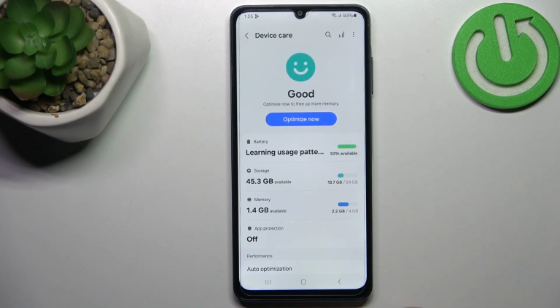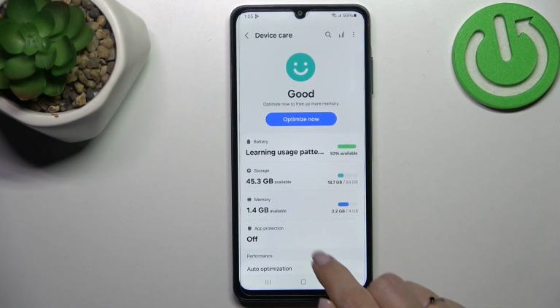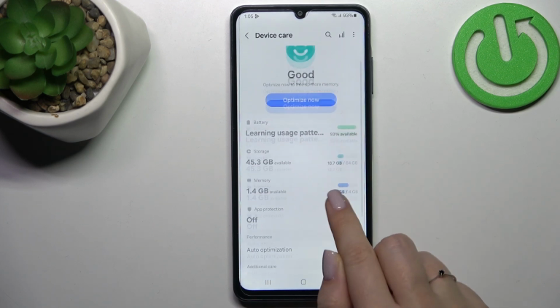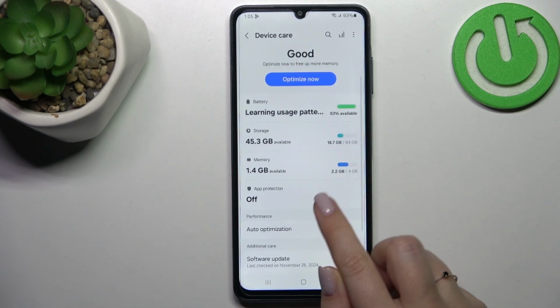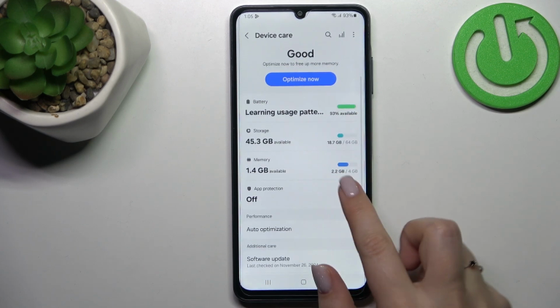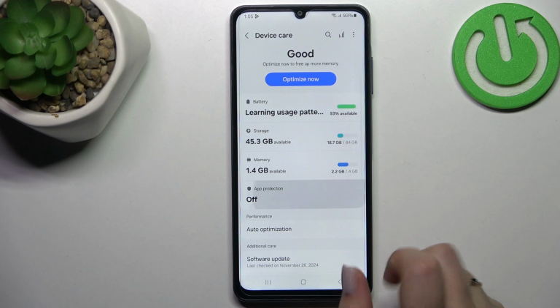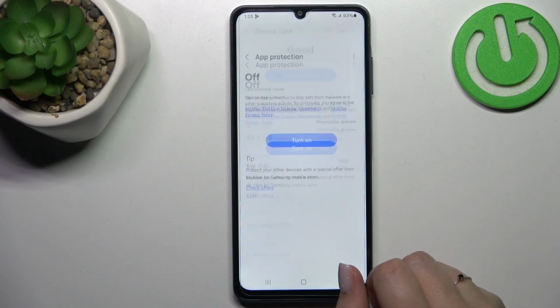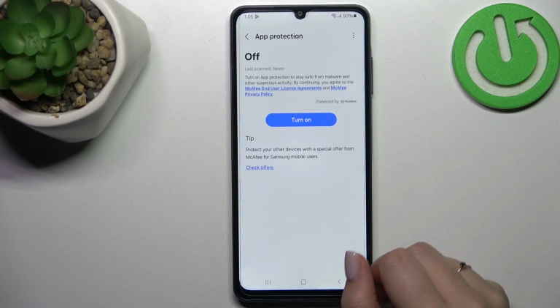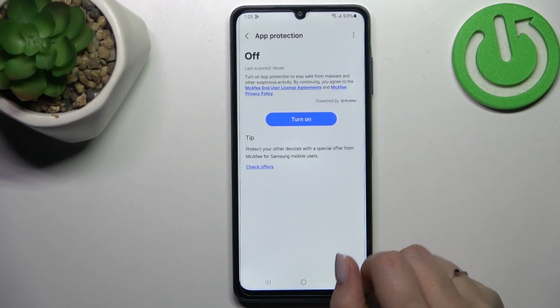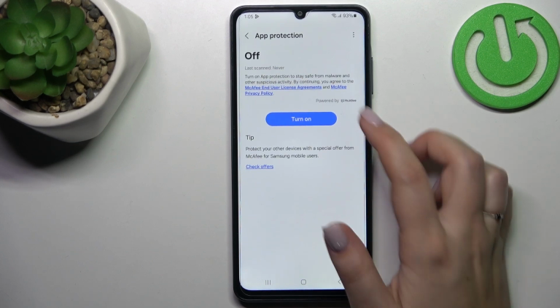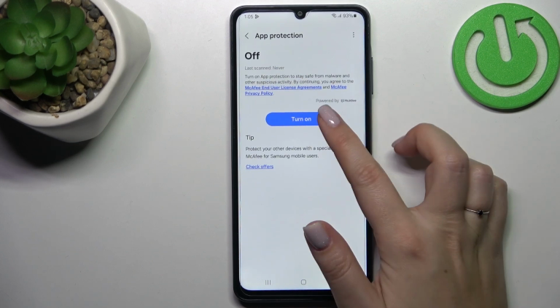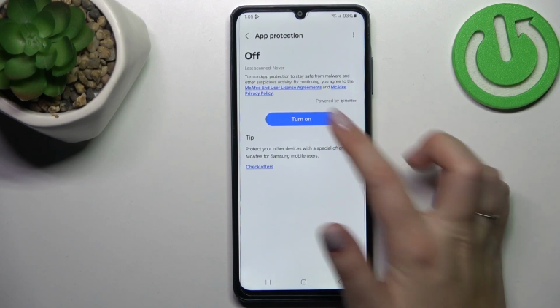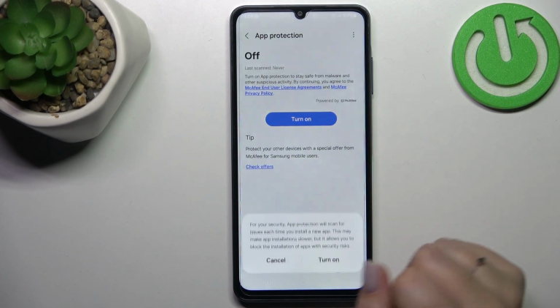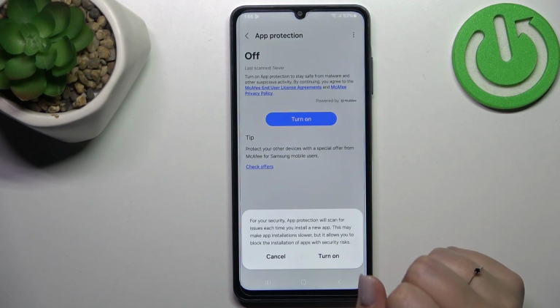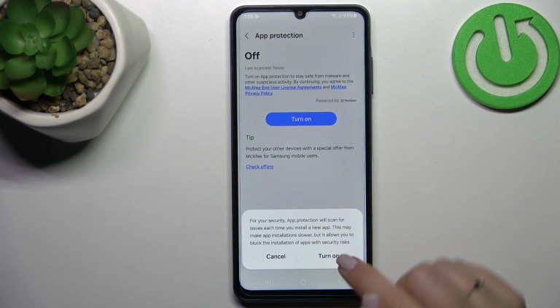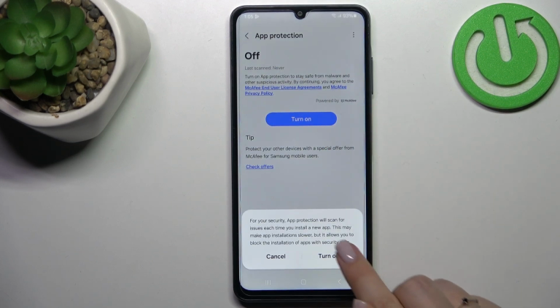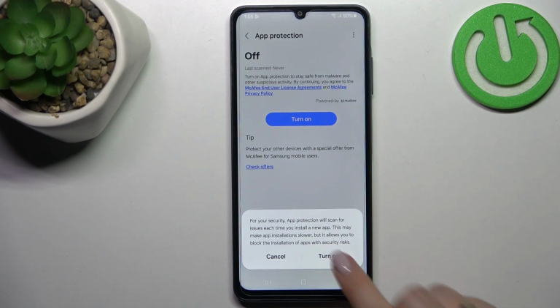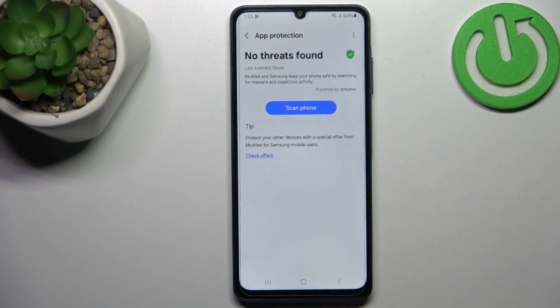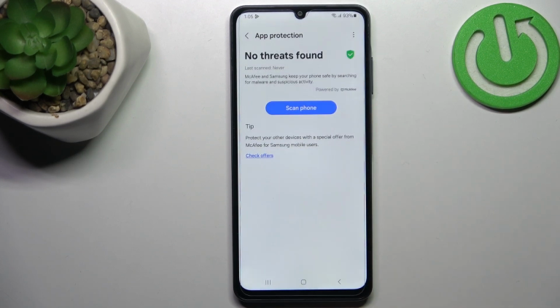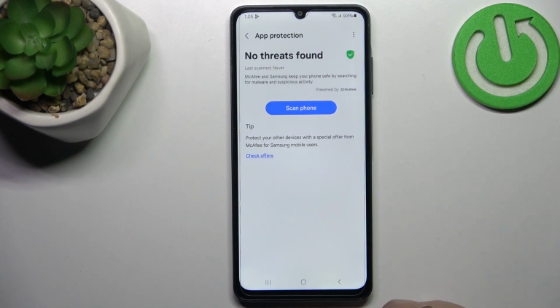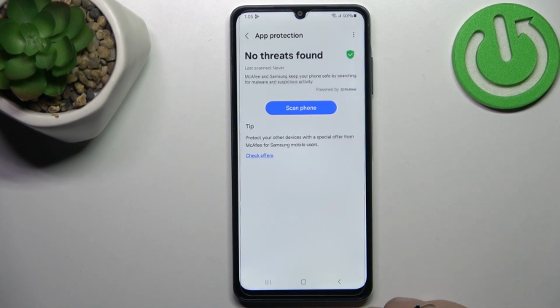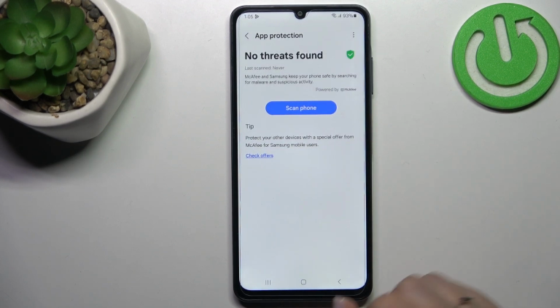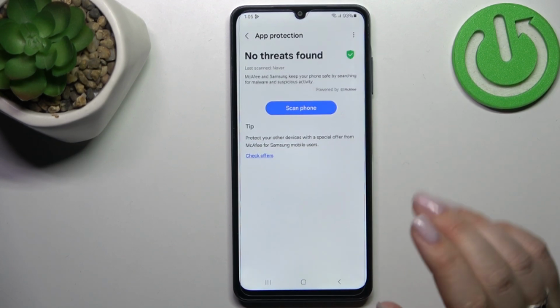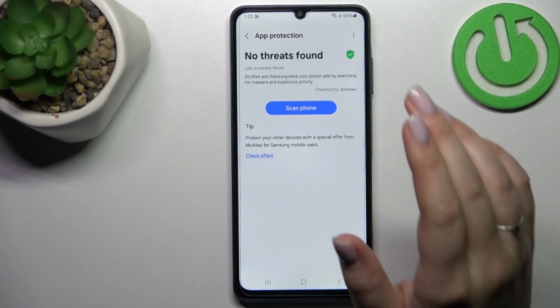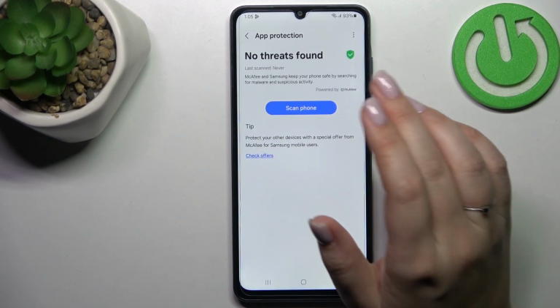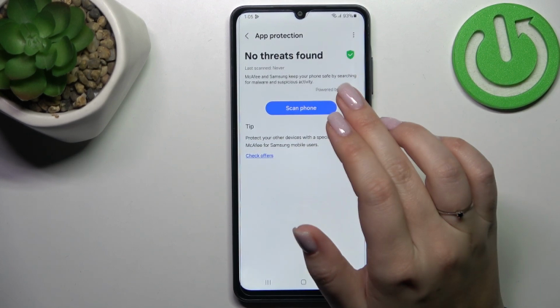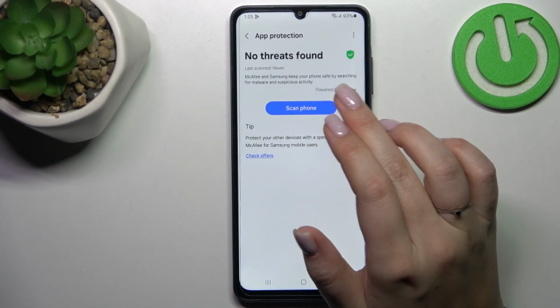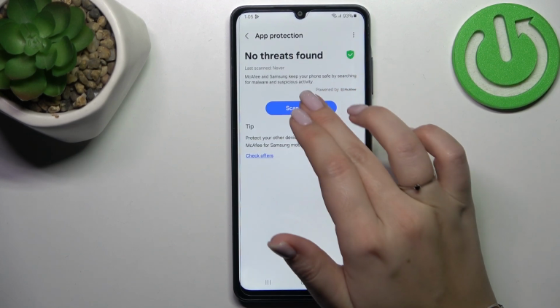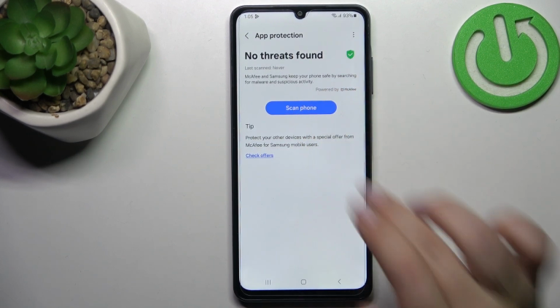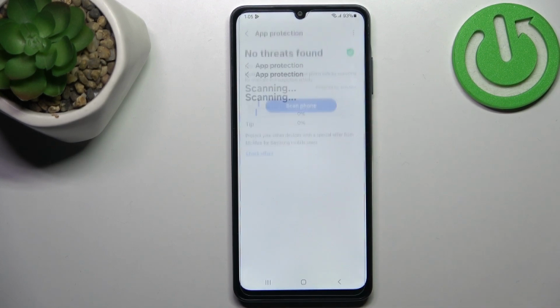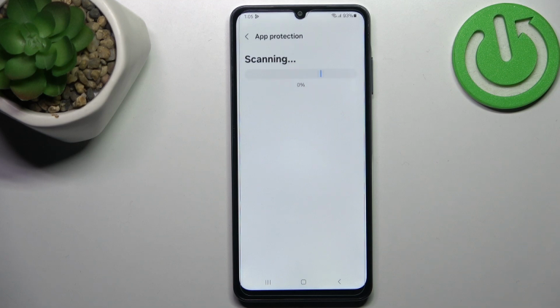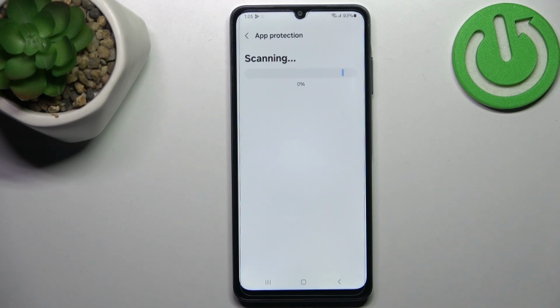Now we have to tap on App Protection and tap on Turn On. Then tap on Scan Phone Now.